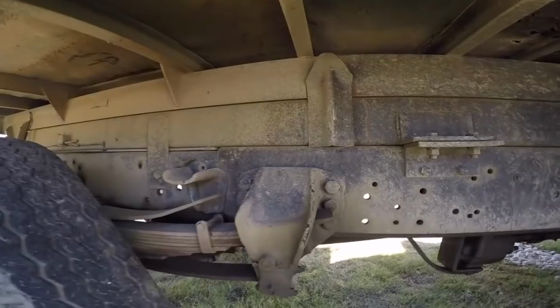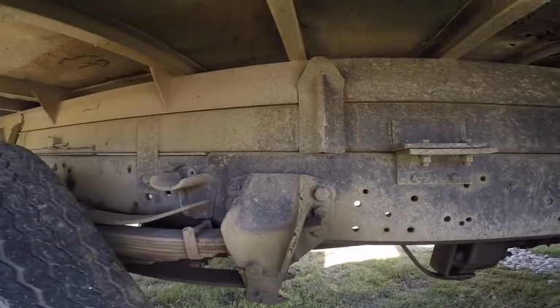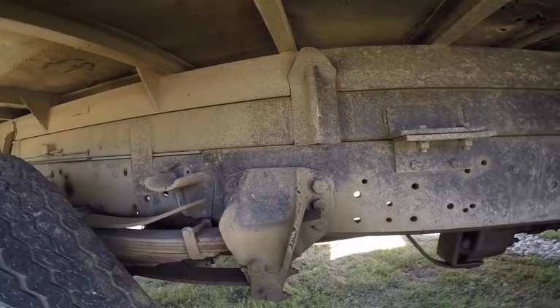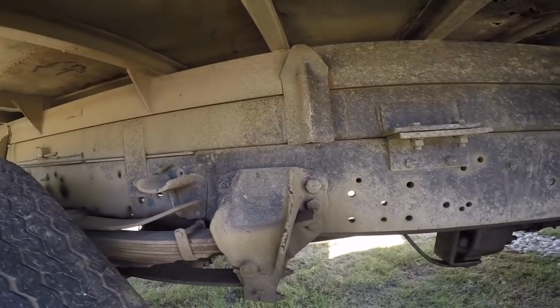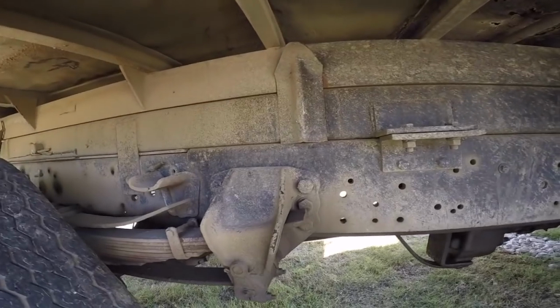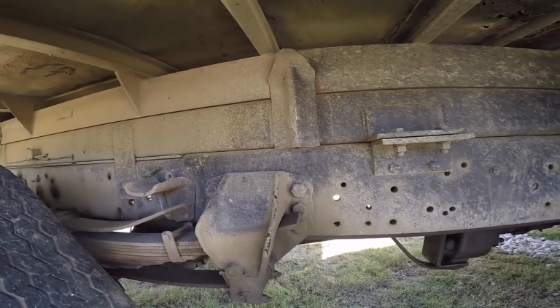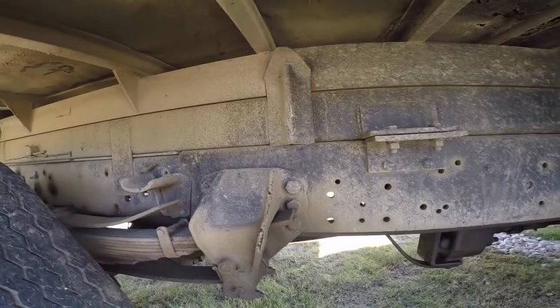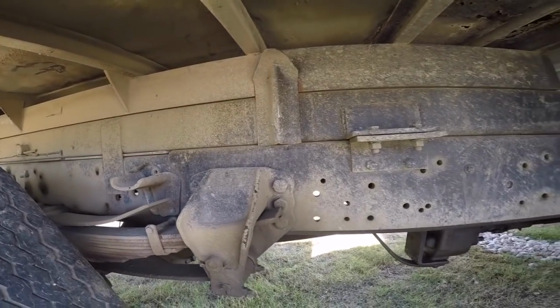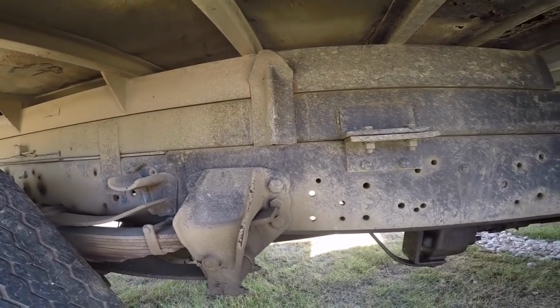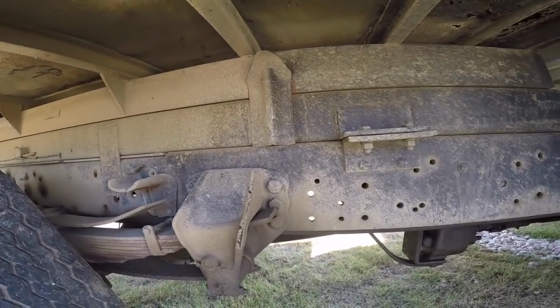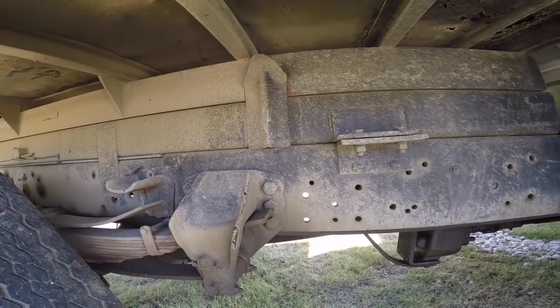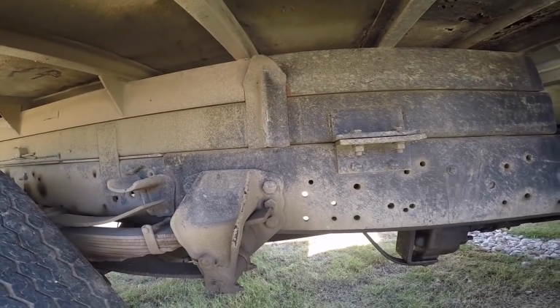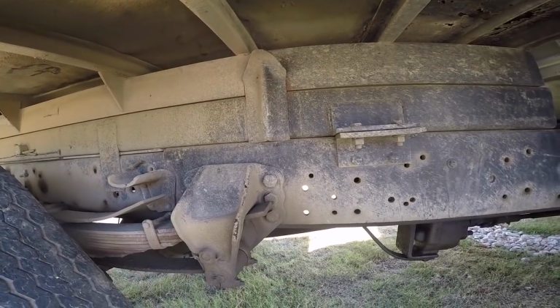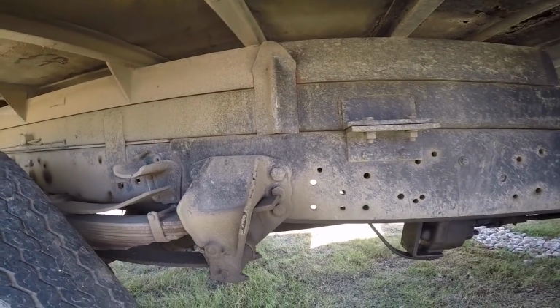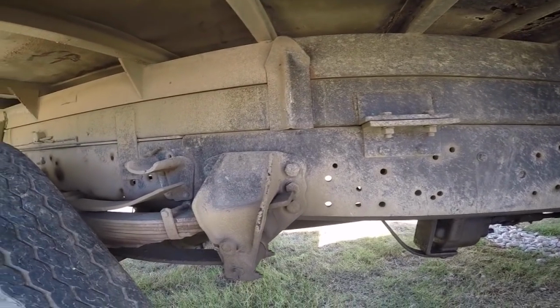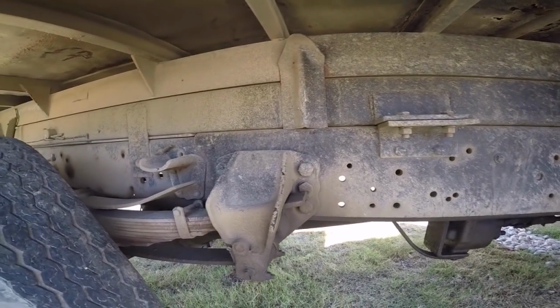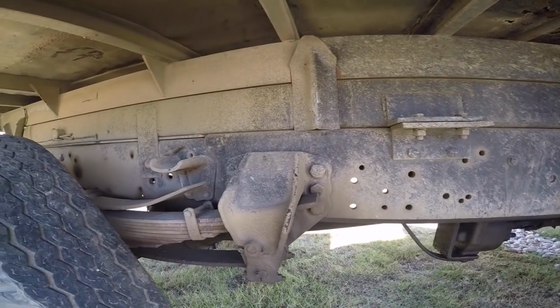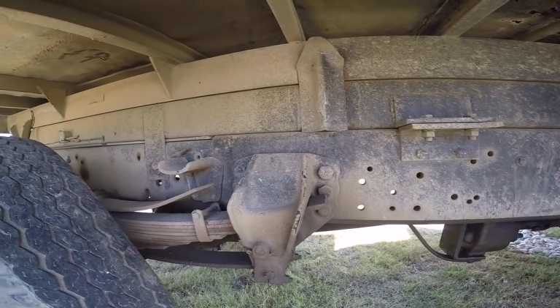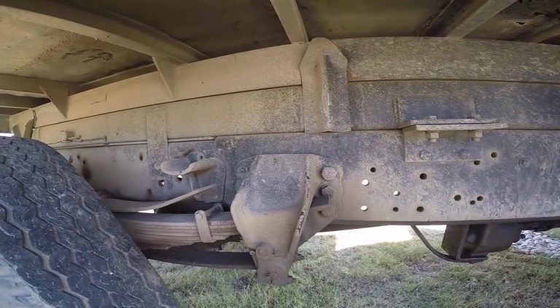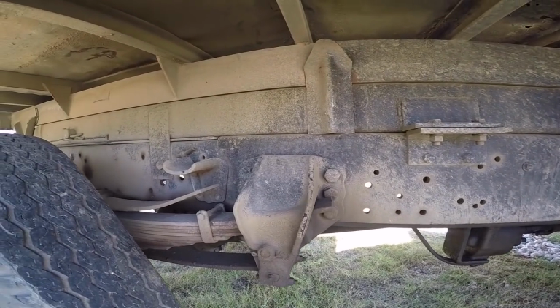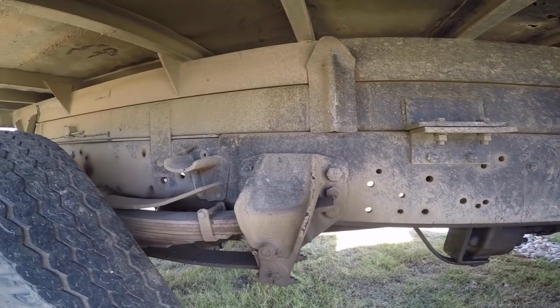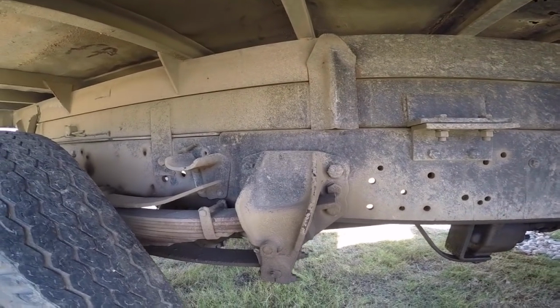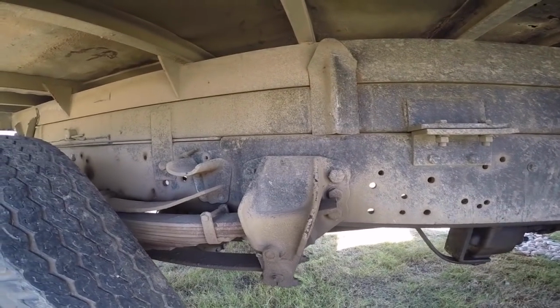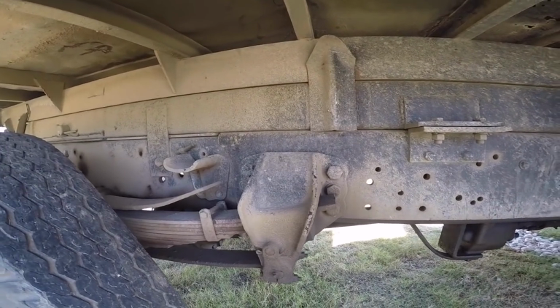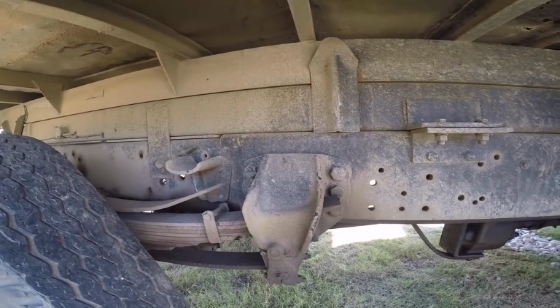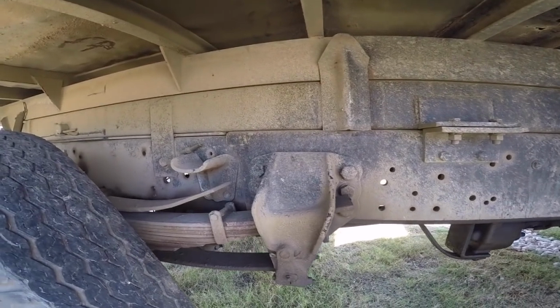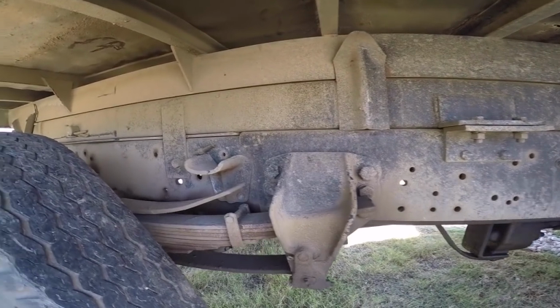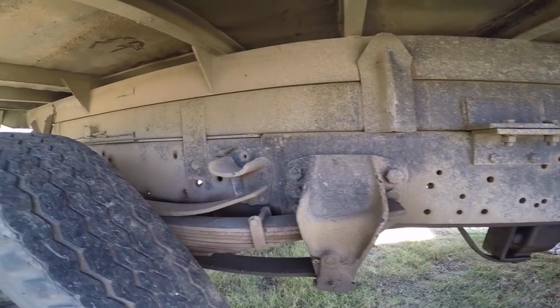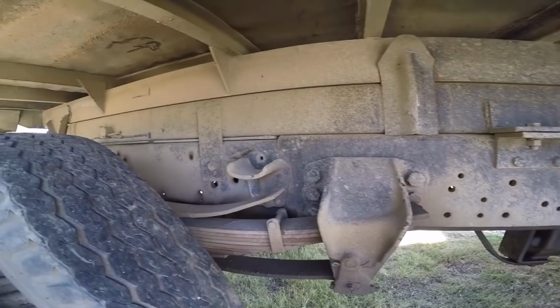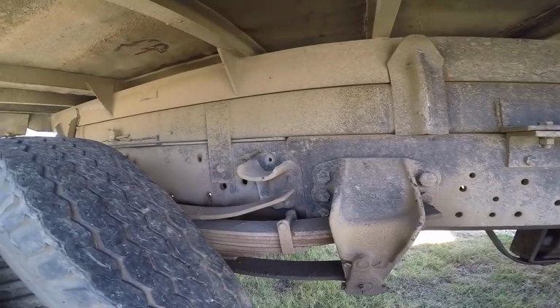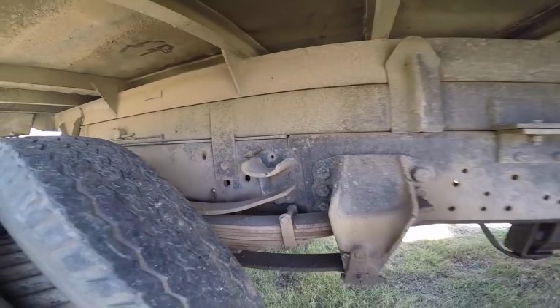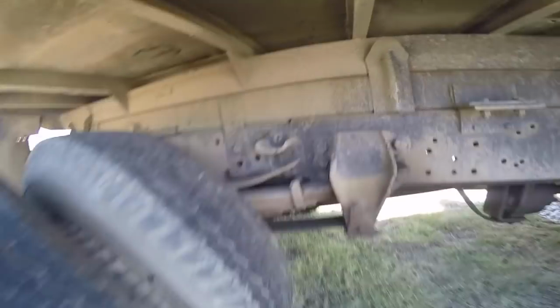As with pretty much any Texas vehicle, there's pretty much no rust on this, even though it's fairly old. This is a 1984 model, and it looks like this.